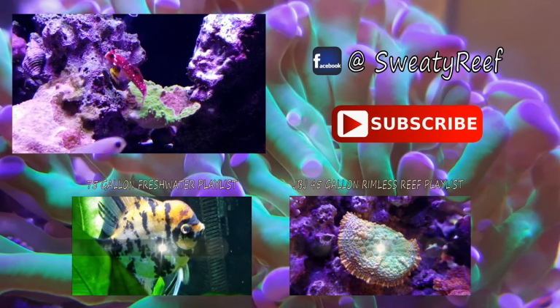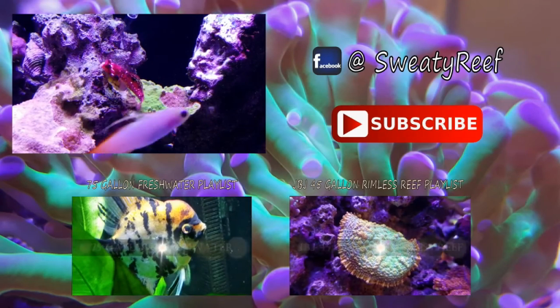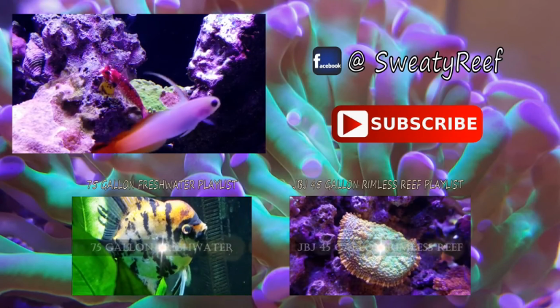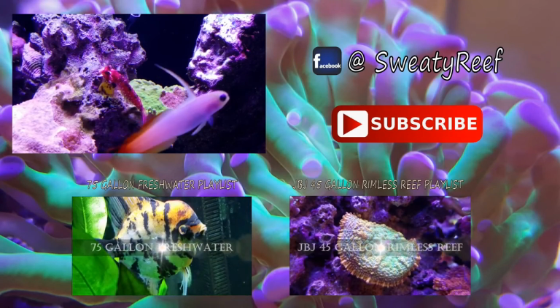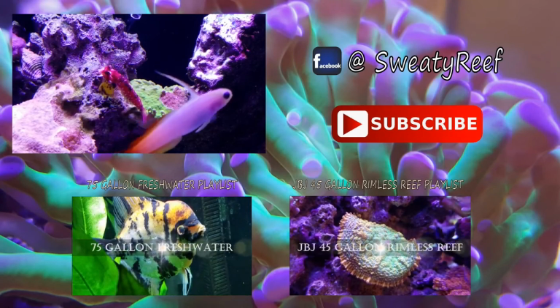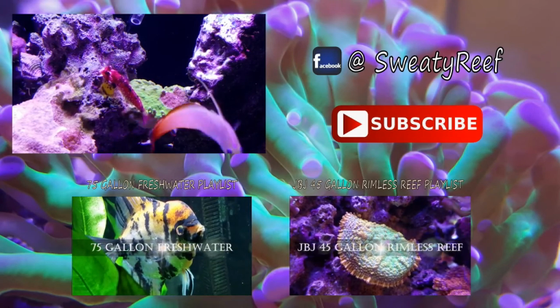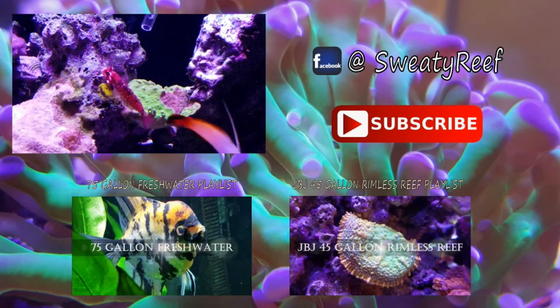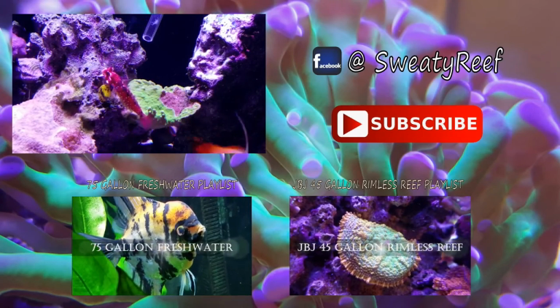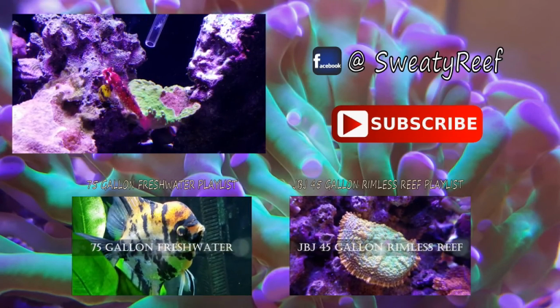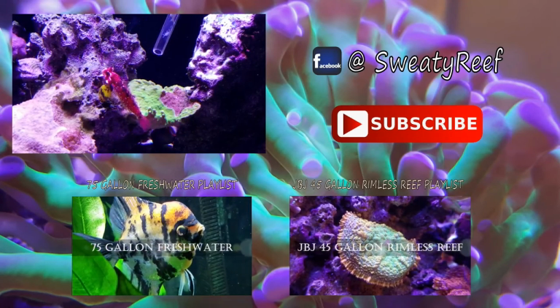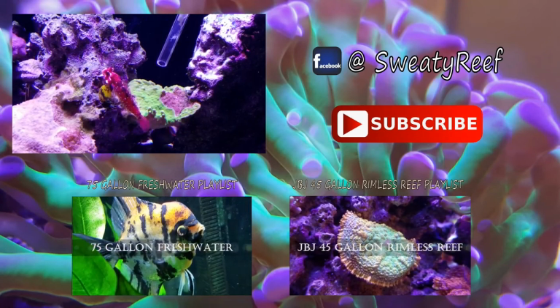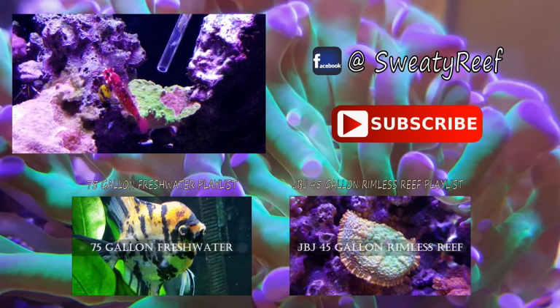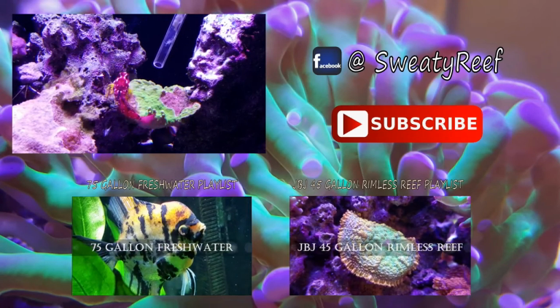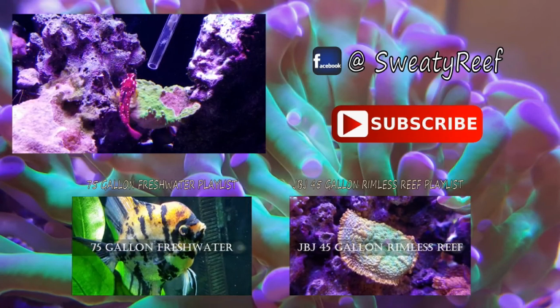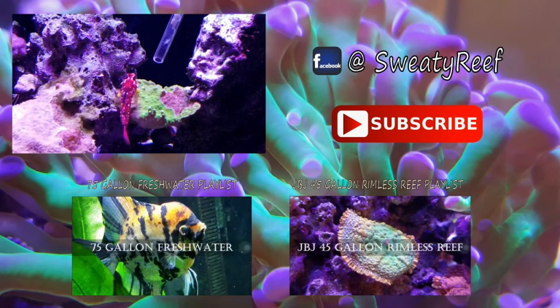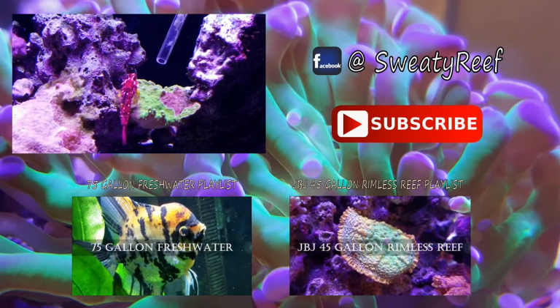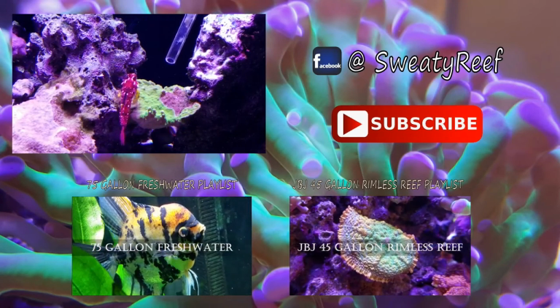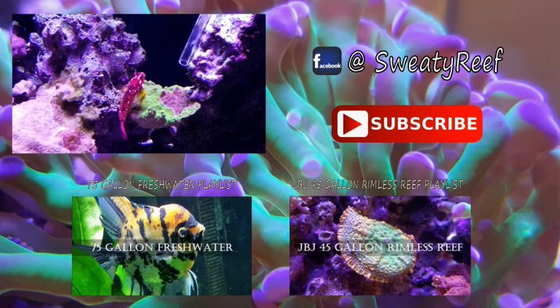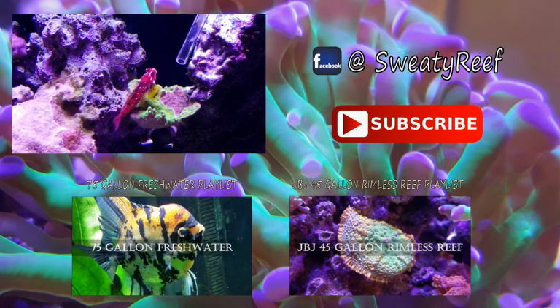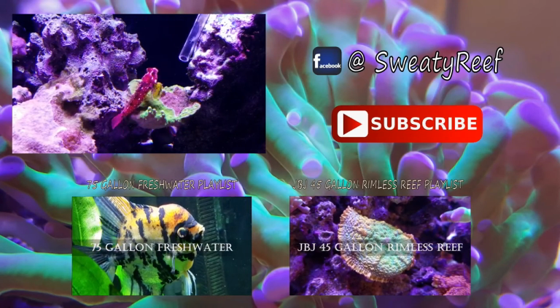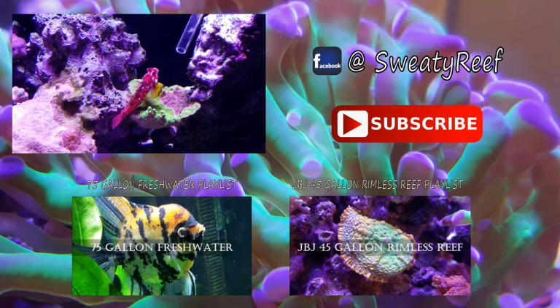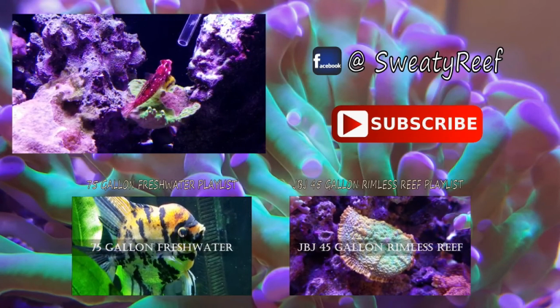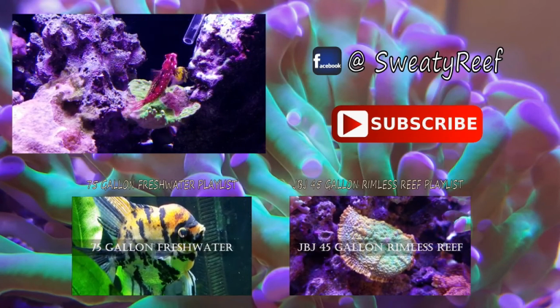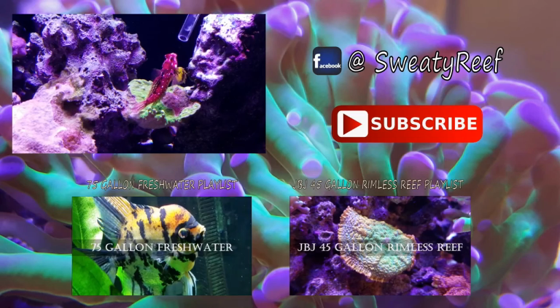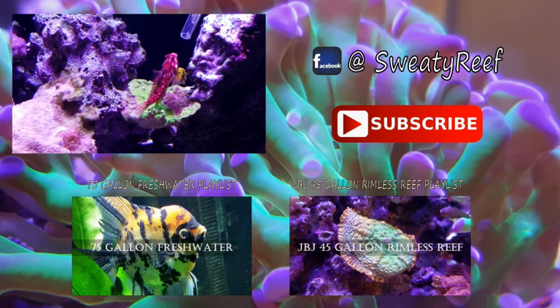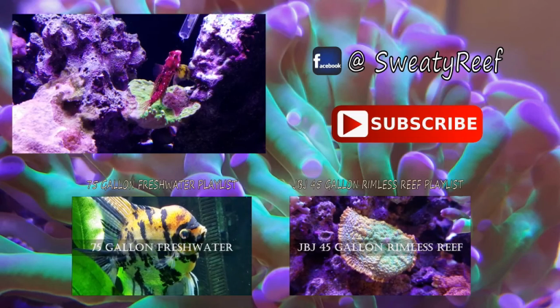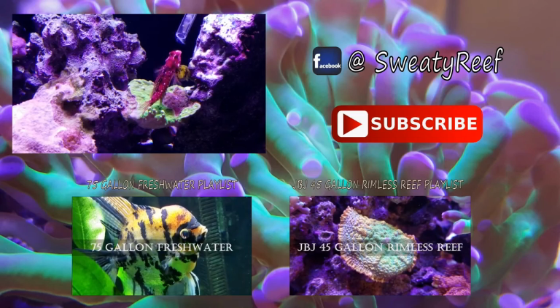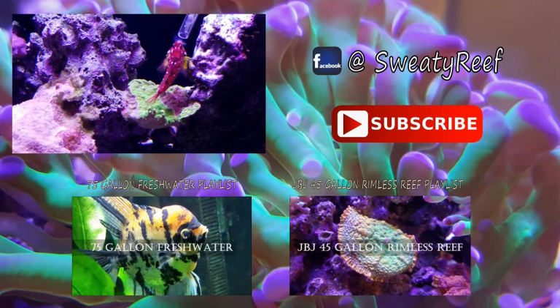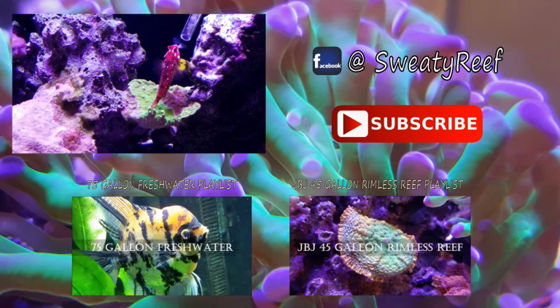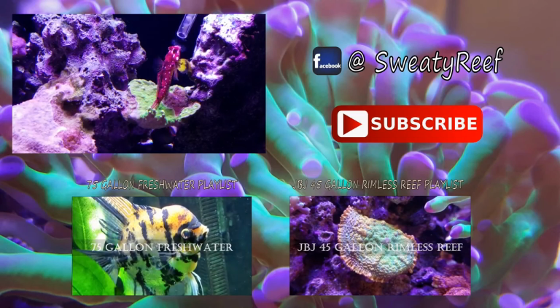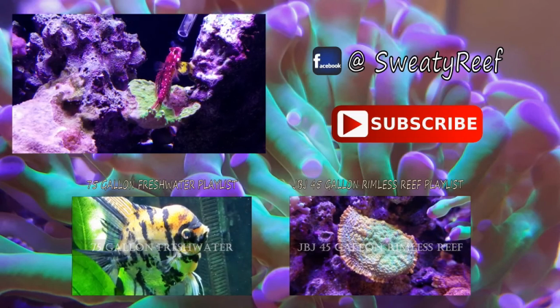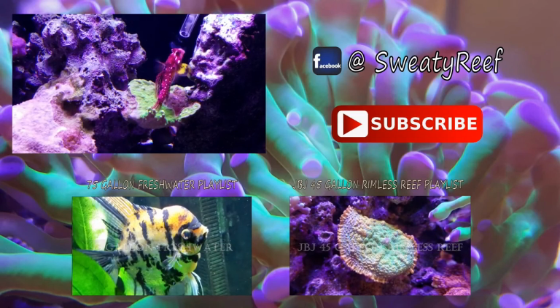Thank you for watching. Please like, comment, and subscribe. This has been Sweaty Reef.